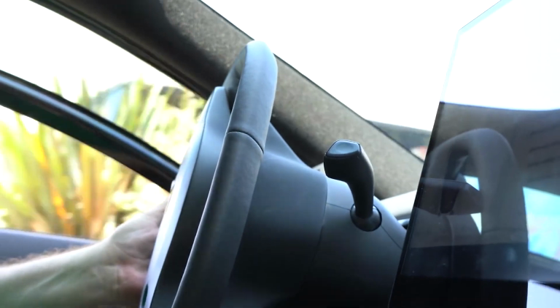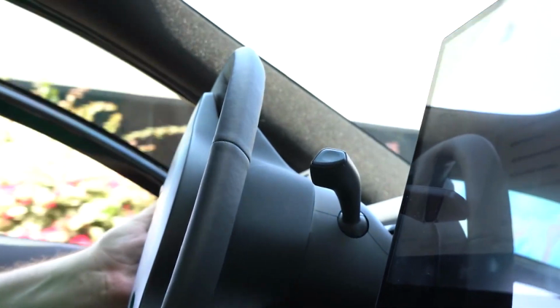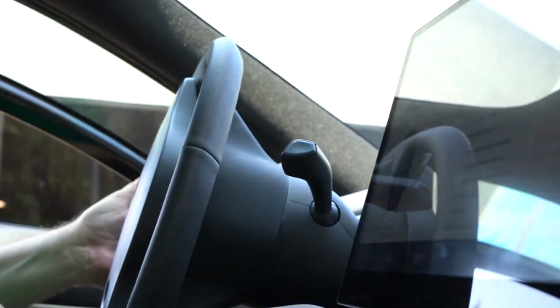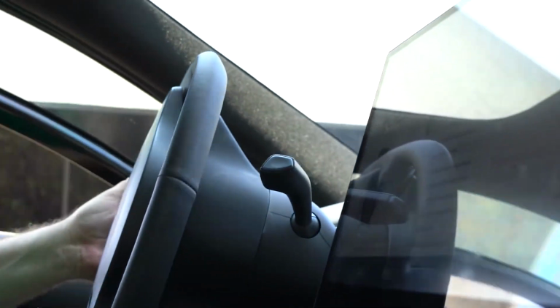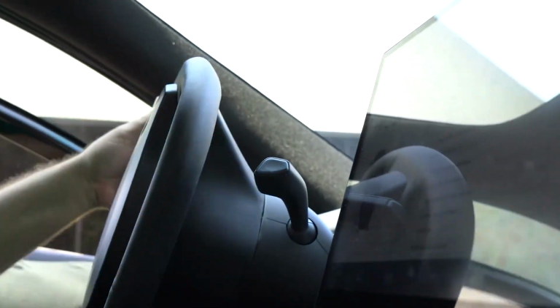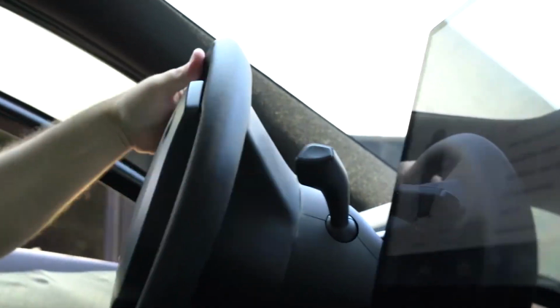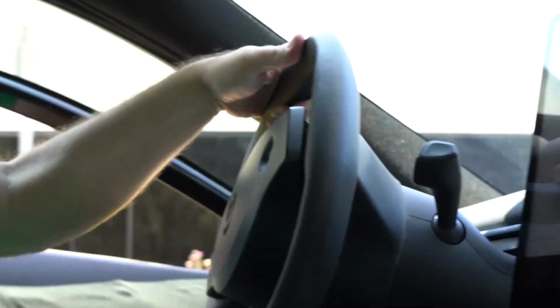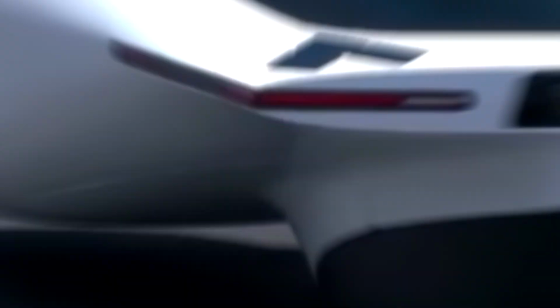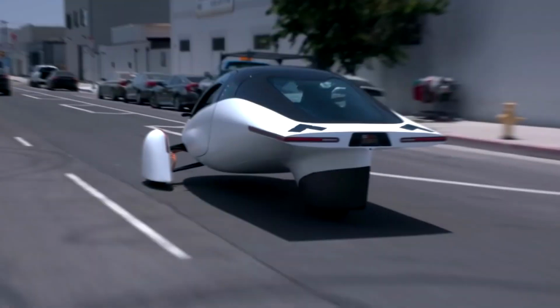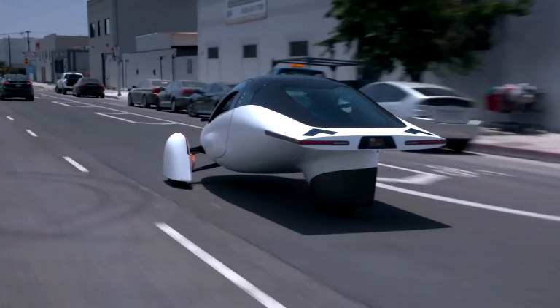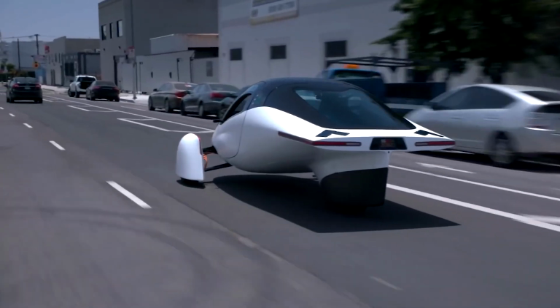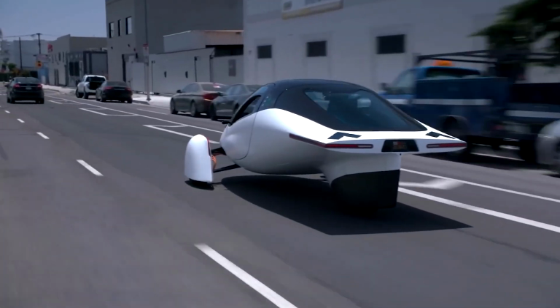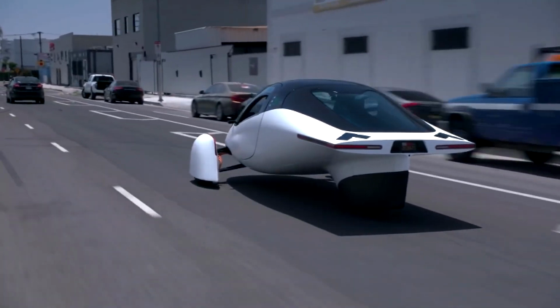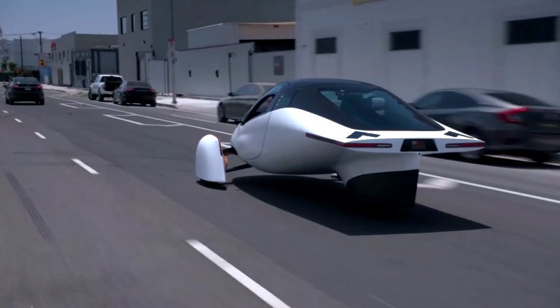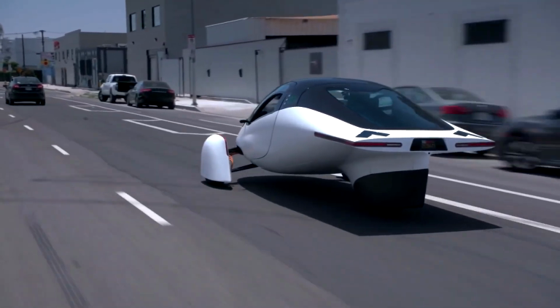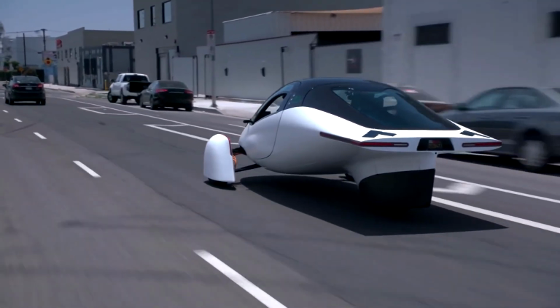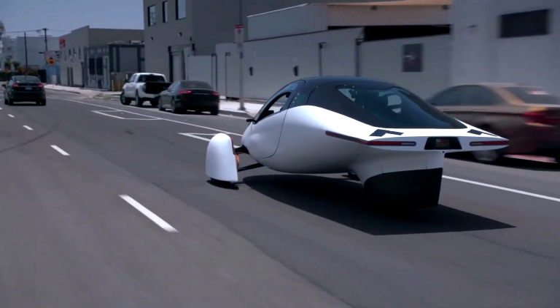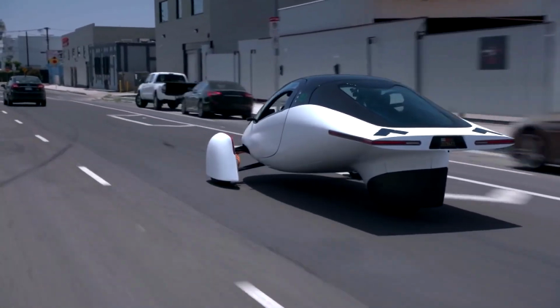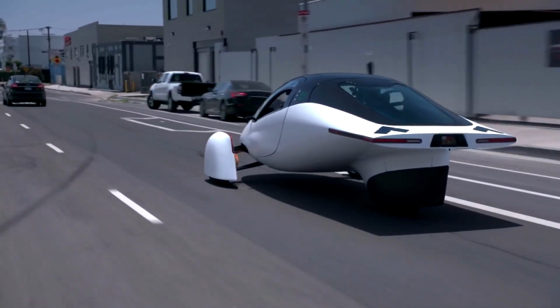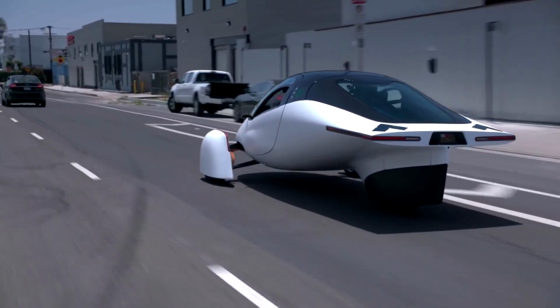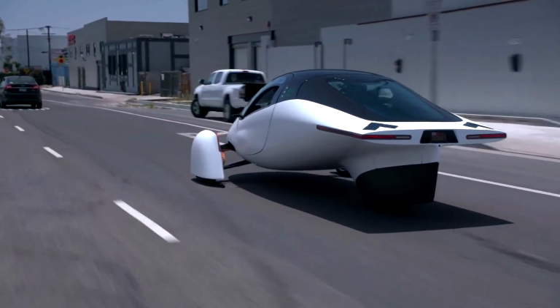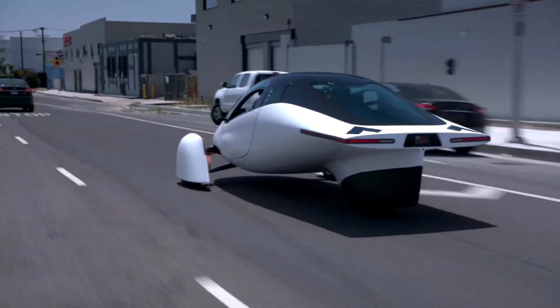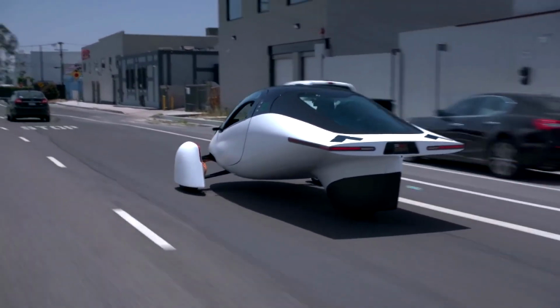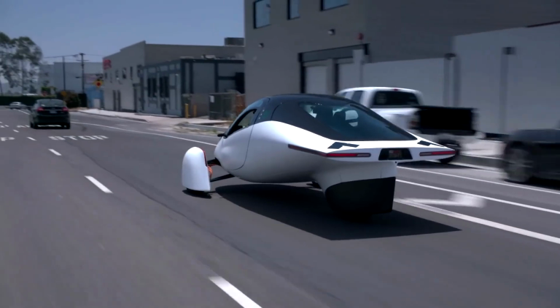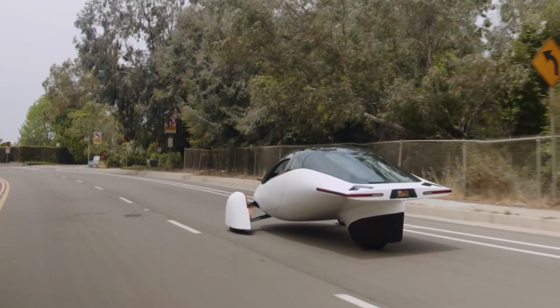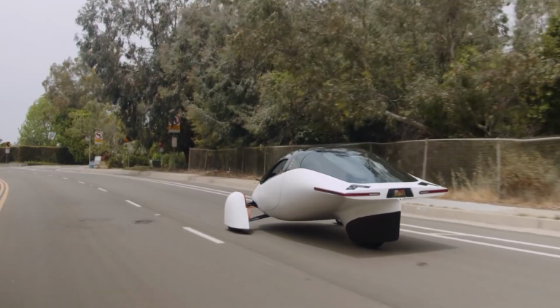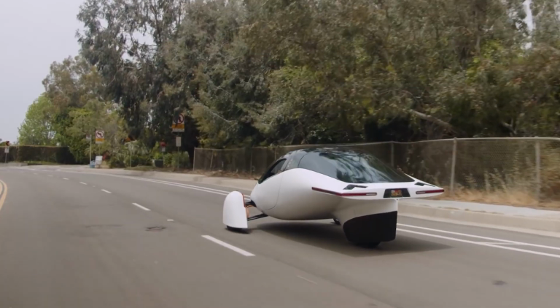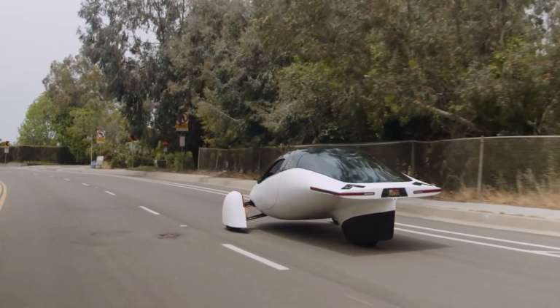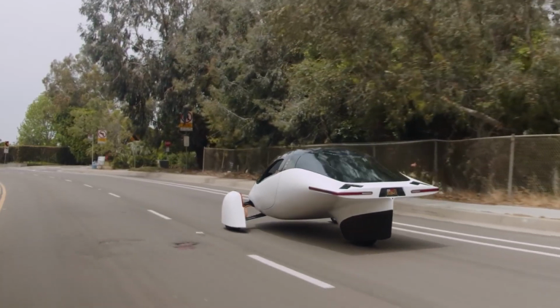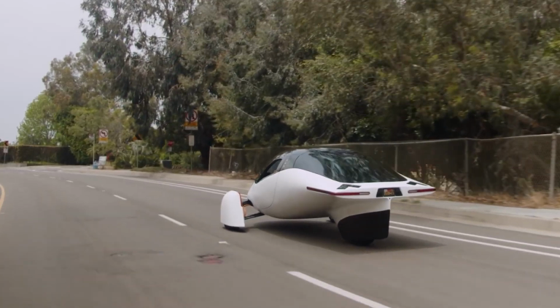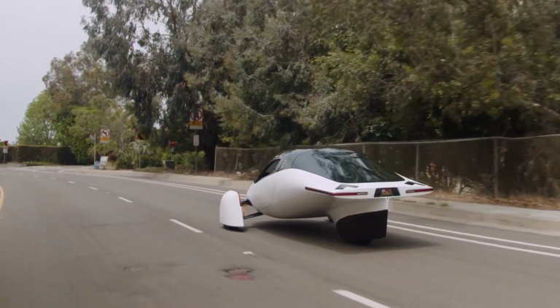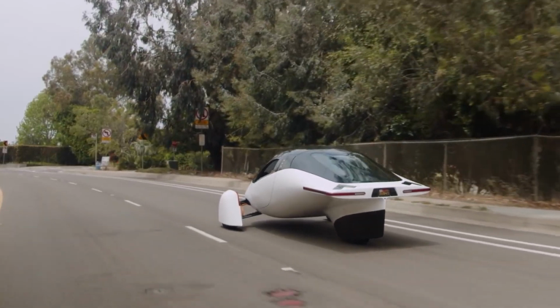We believe that all electric car drivers are vastly superior to their fossil fuel counterparts, and this vehicle could be the champion. What do you think about the Aptera vehicle? Do you think the range is too high? Let us know in the comments section below.